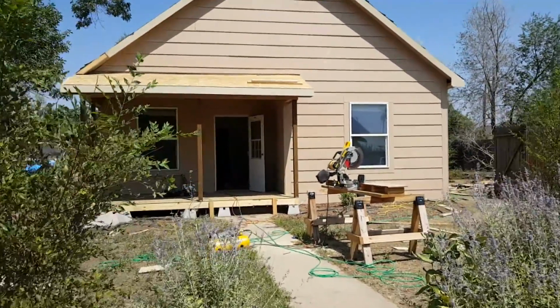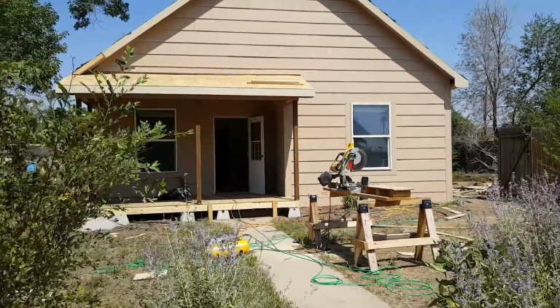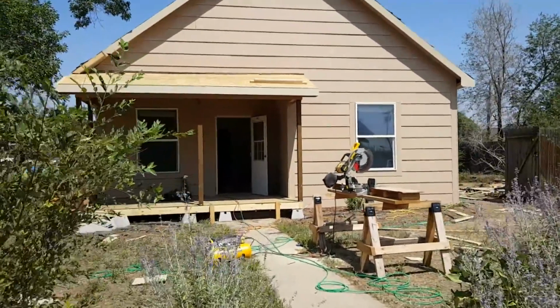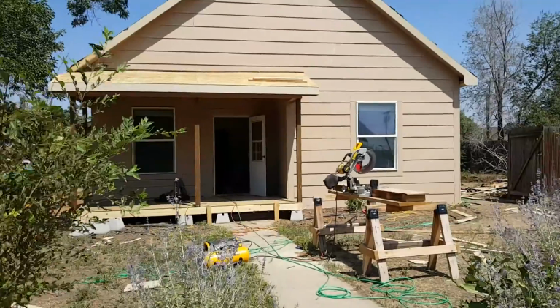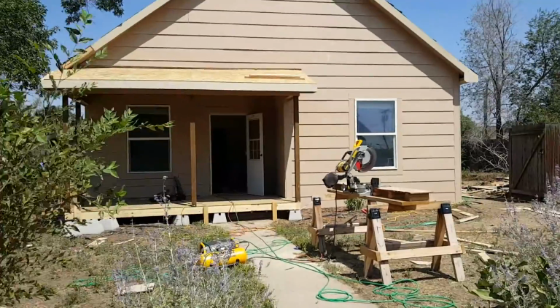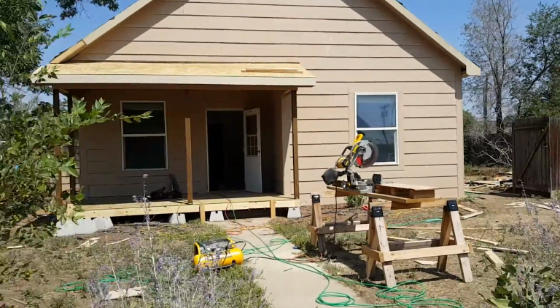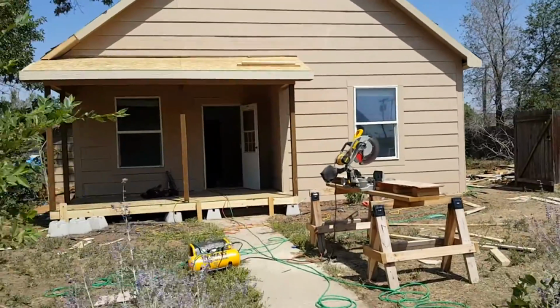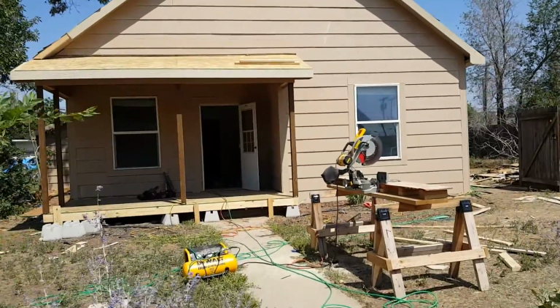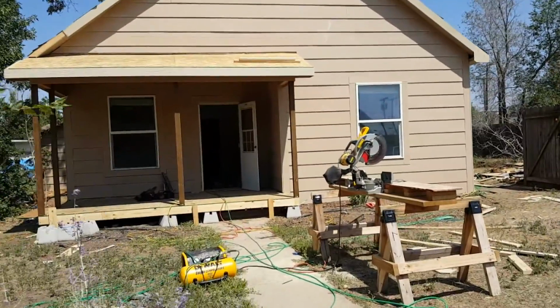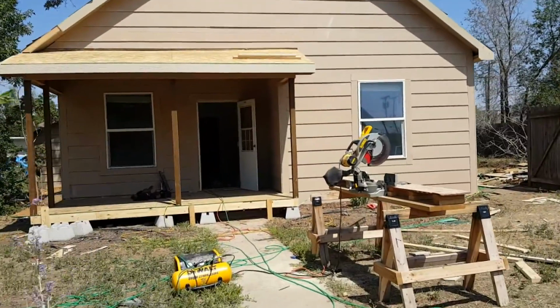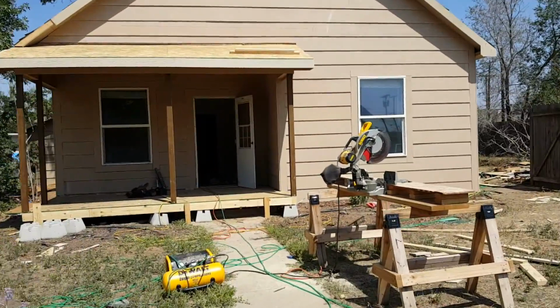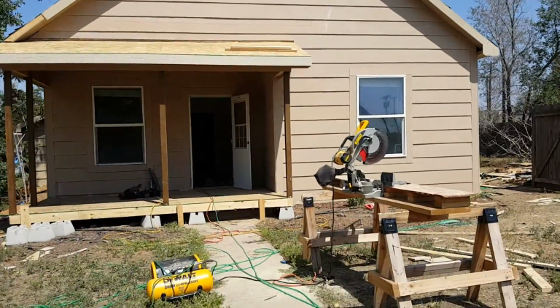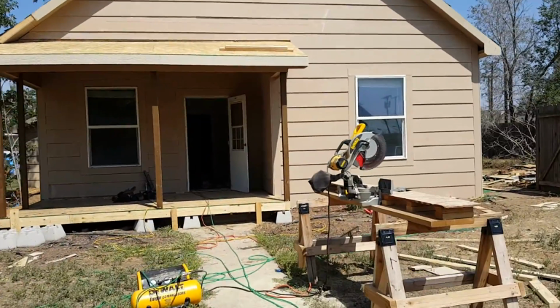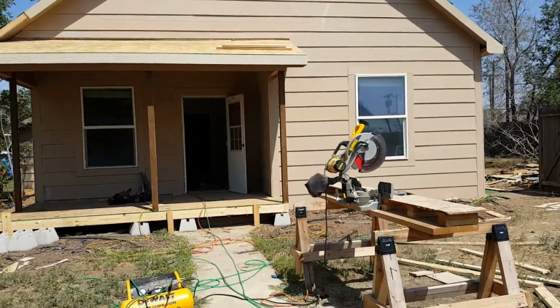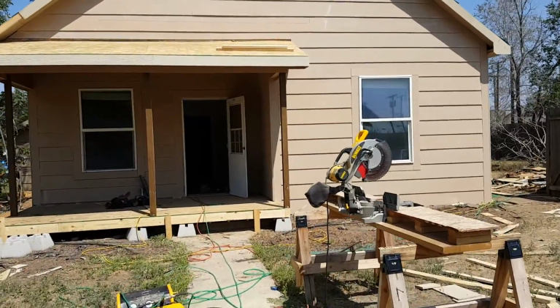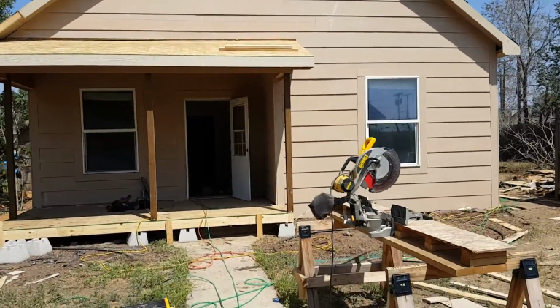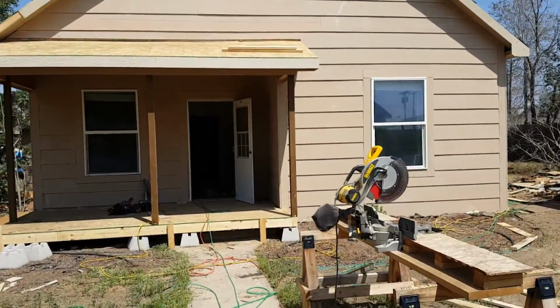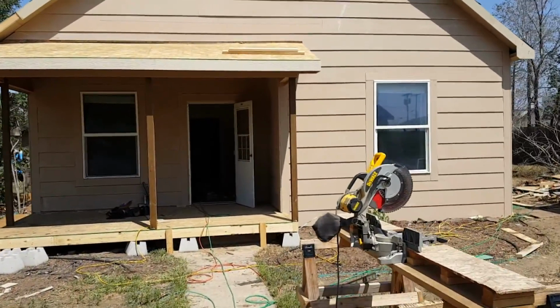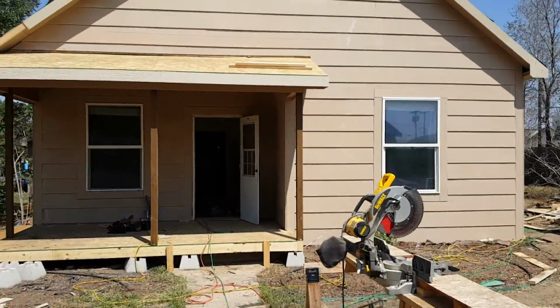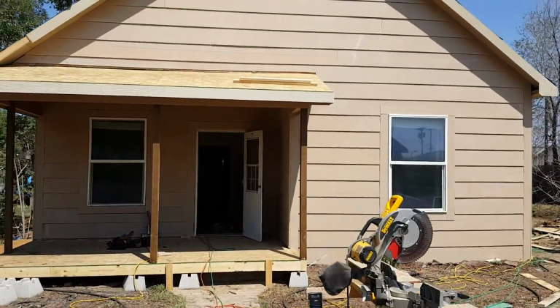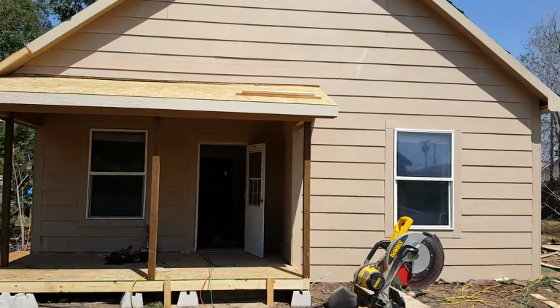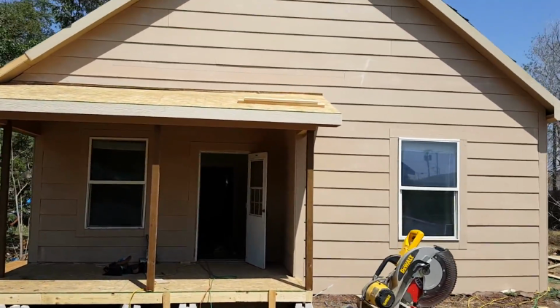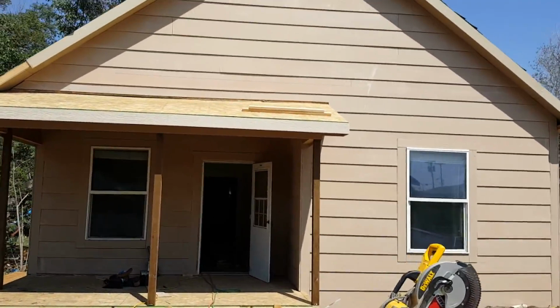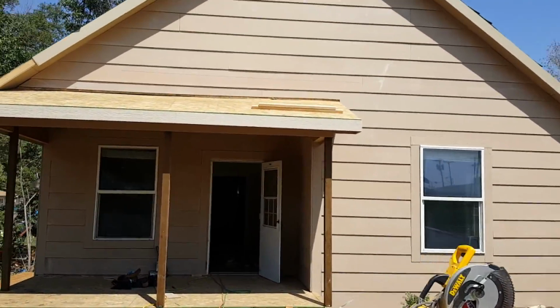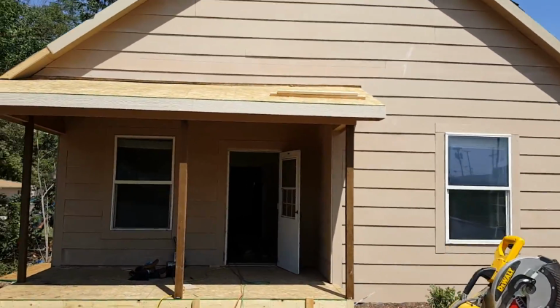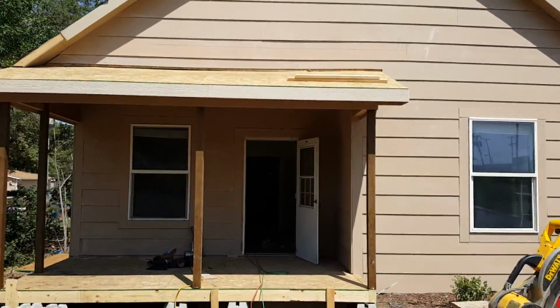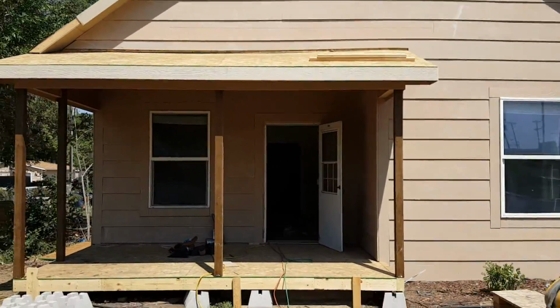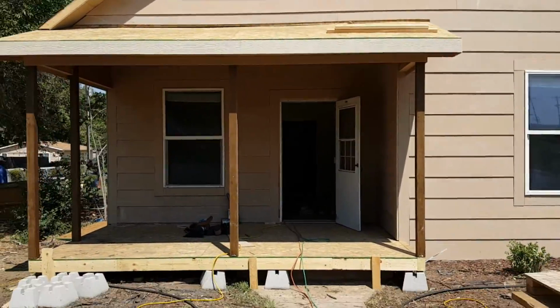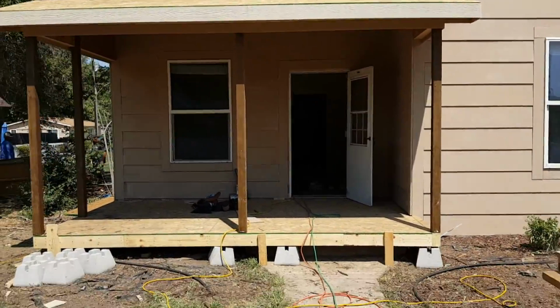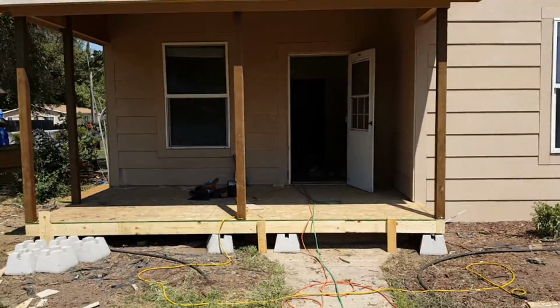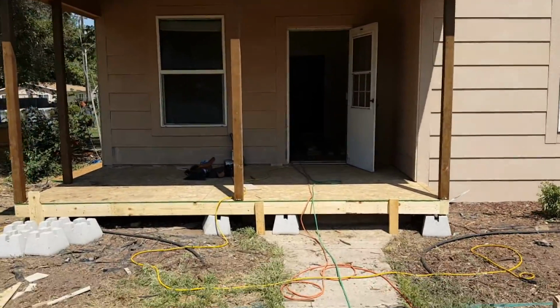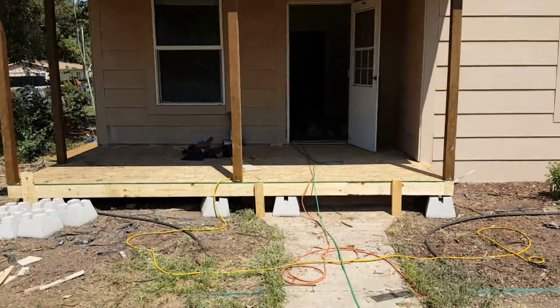This house is coming along well. New siding, new little porch.